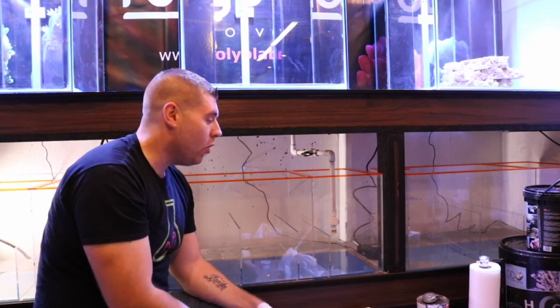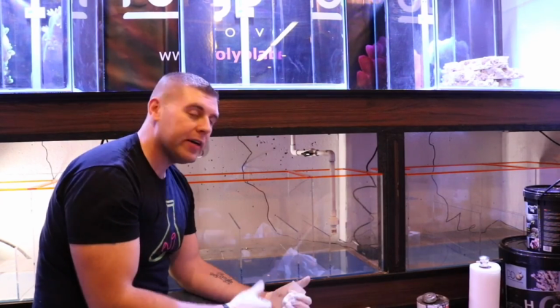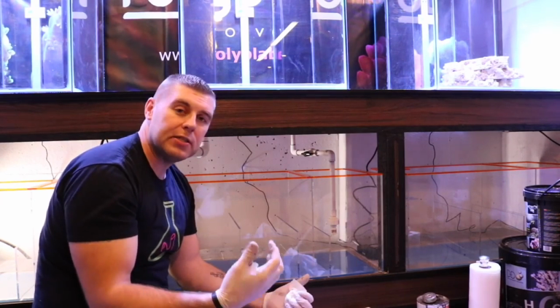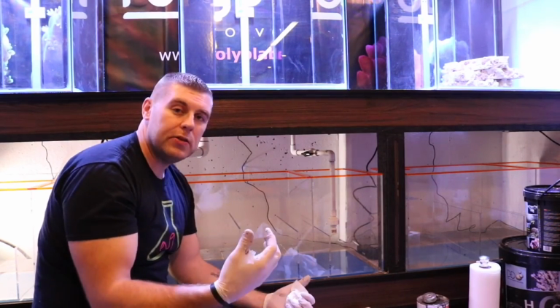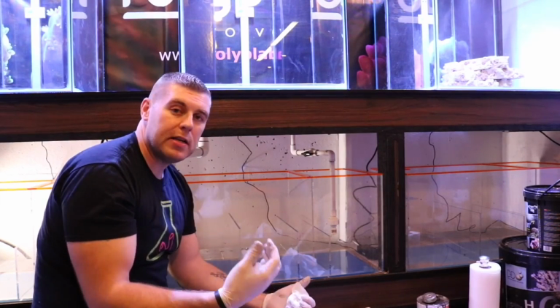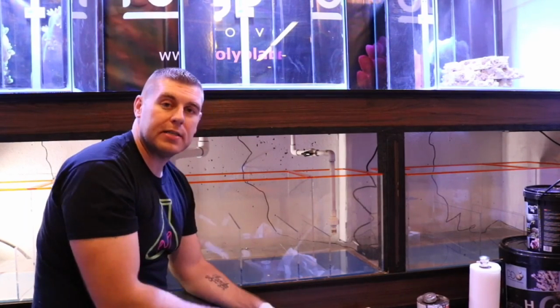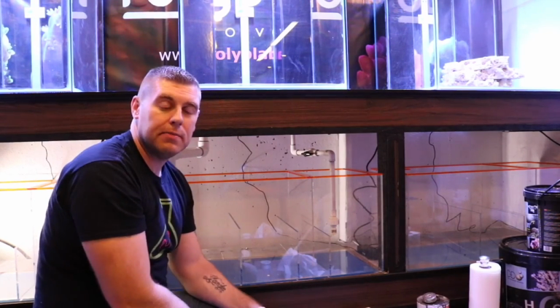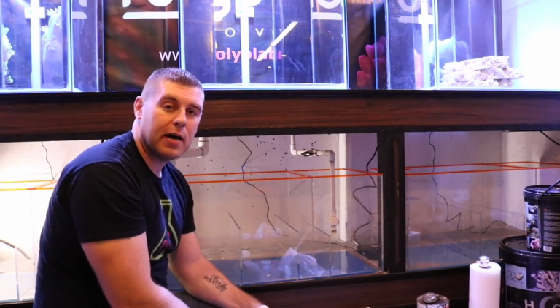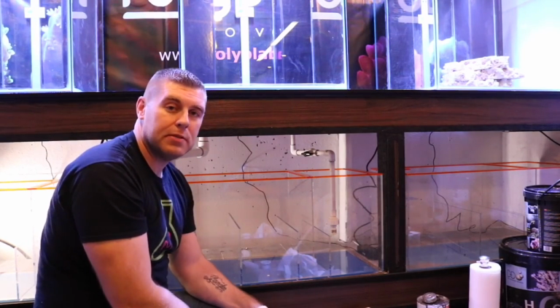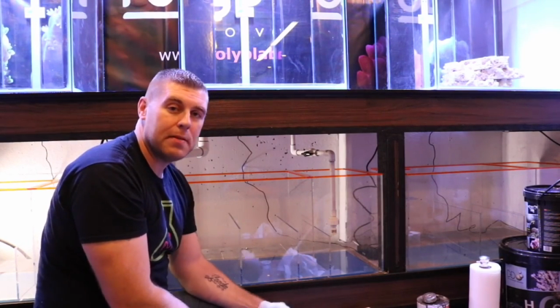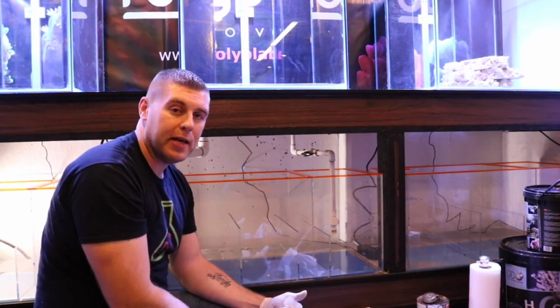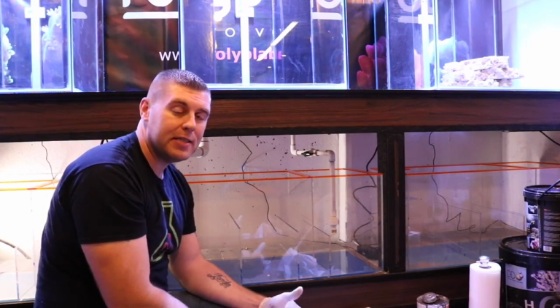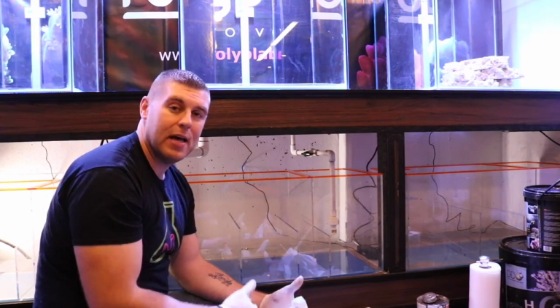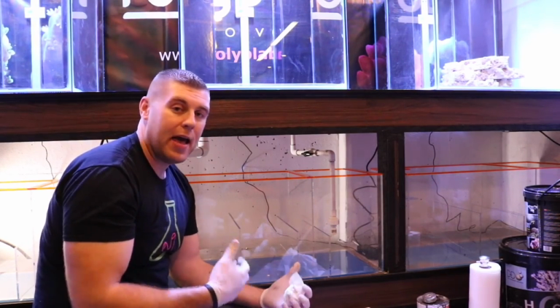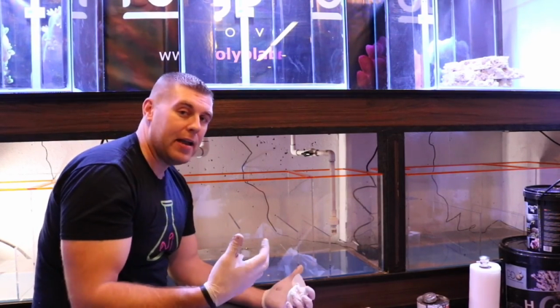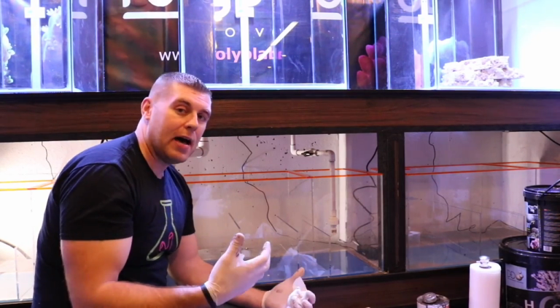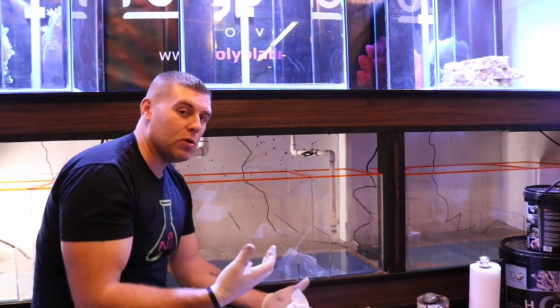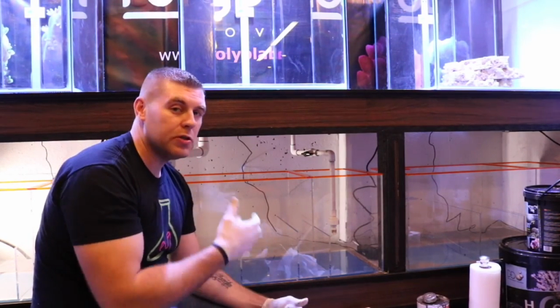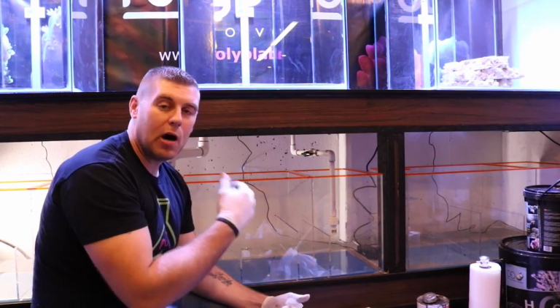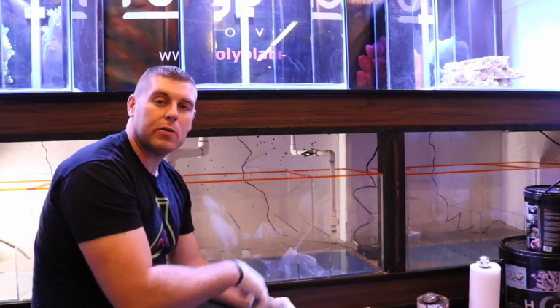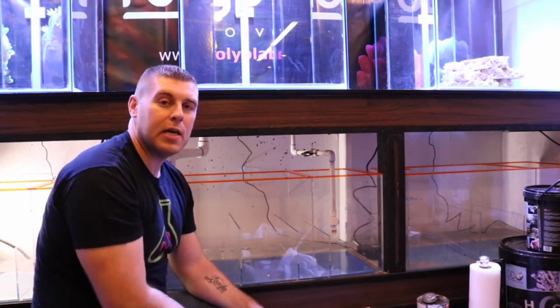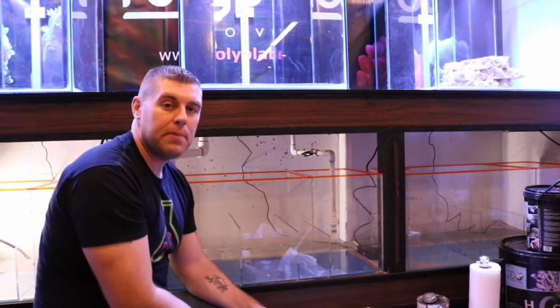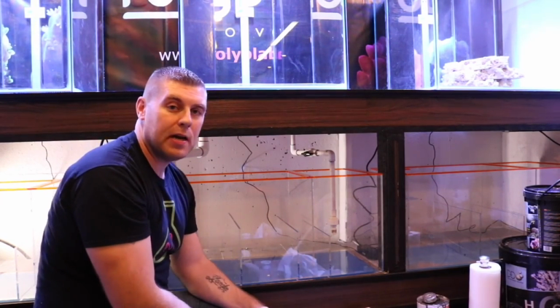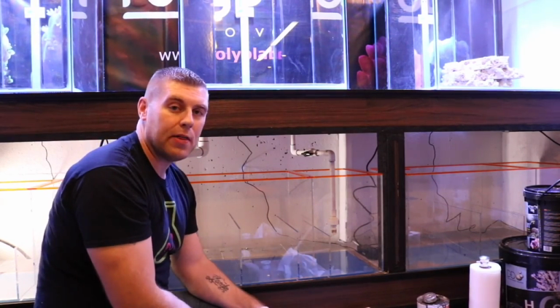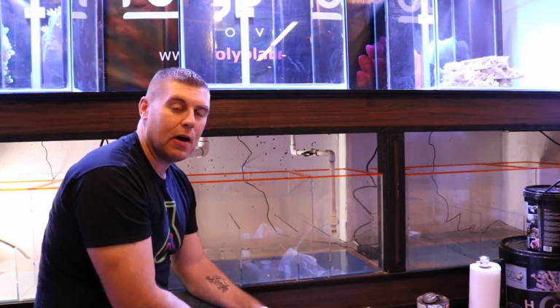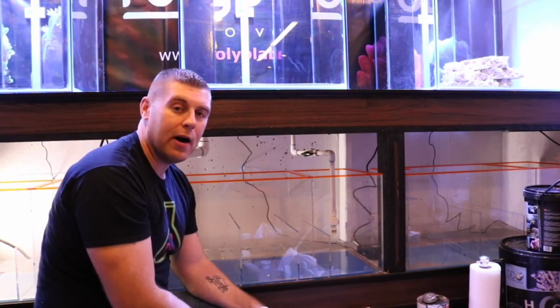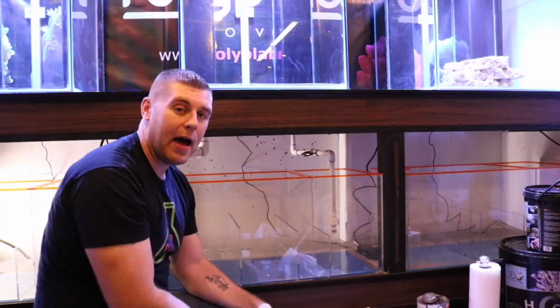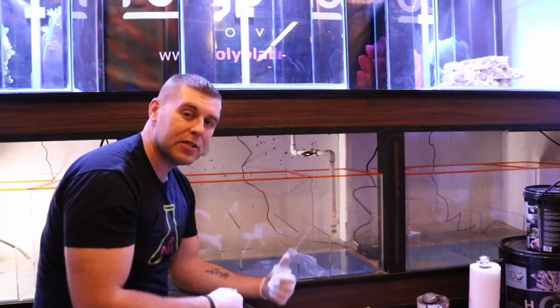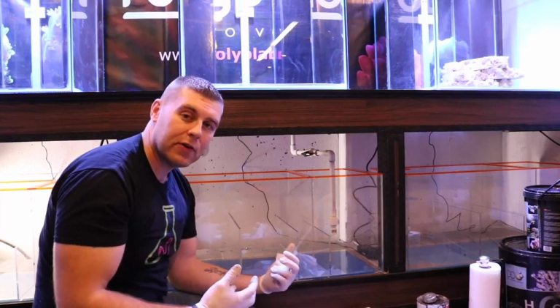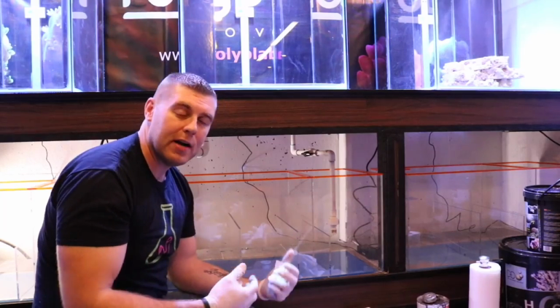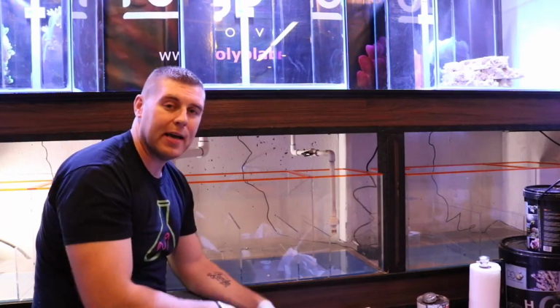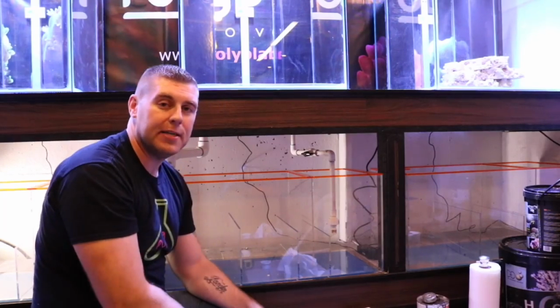Hopefully you guys tune in same time same place and we'll do some aquascaping together. Have yourself a great night guys.